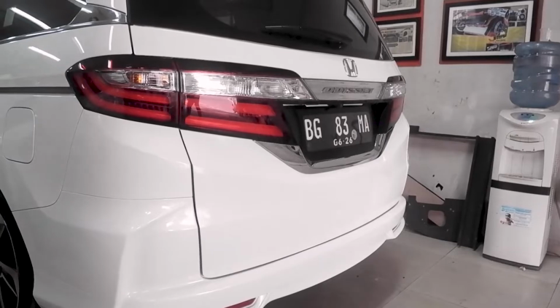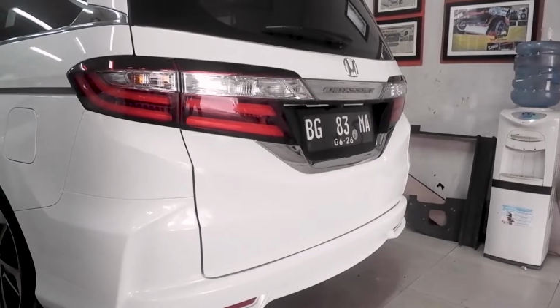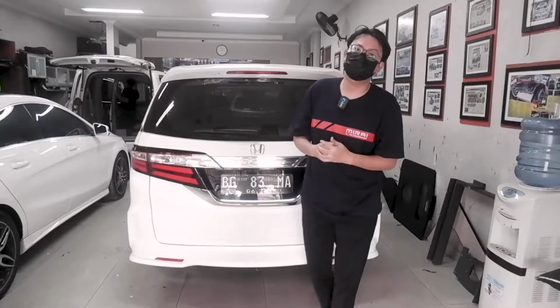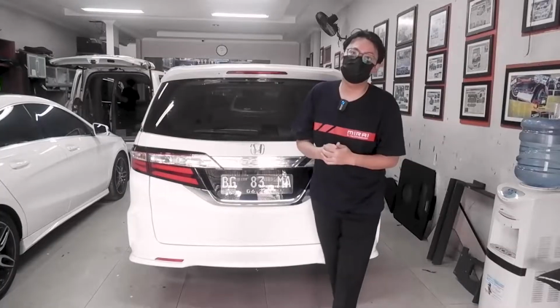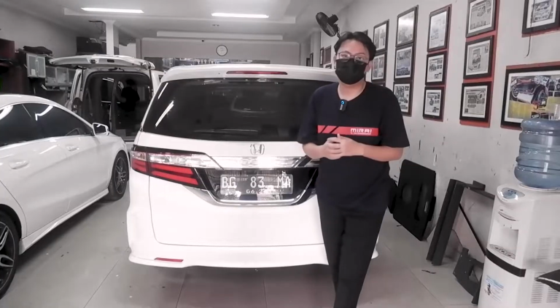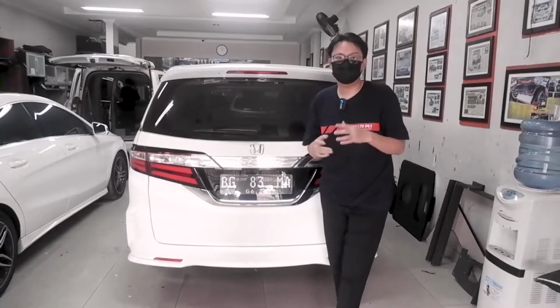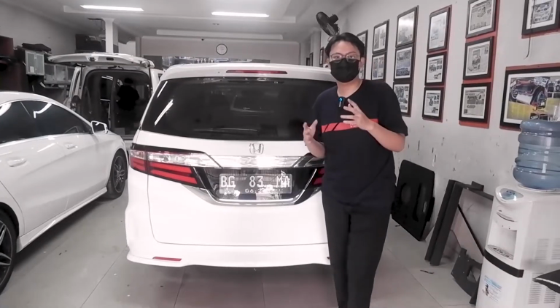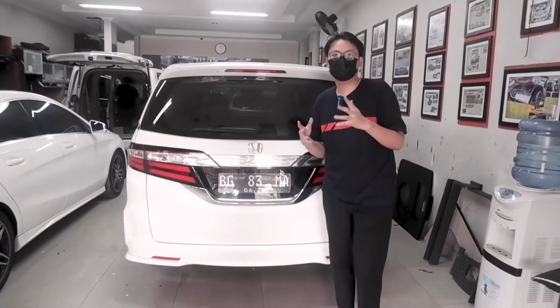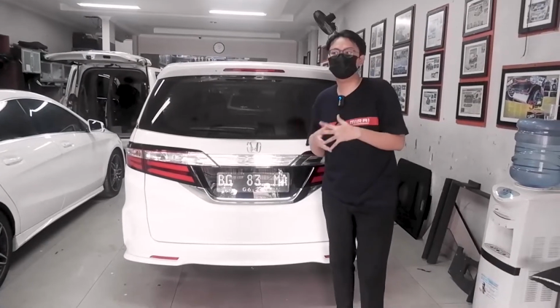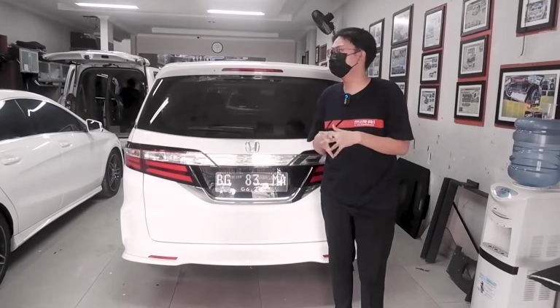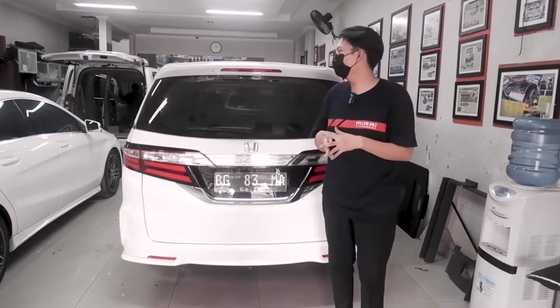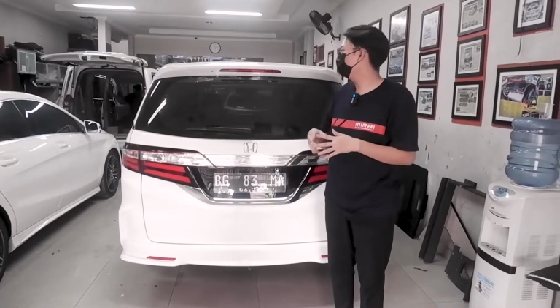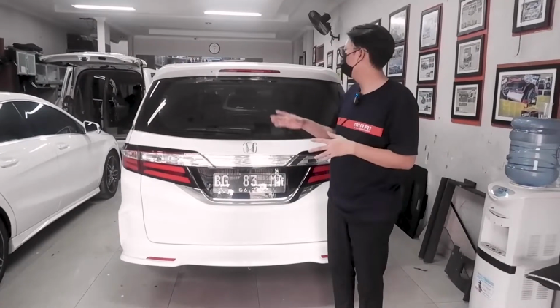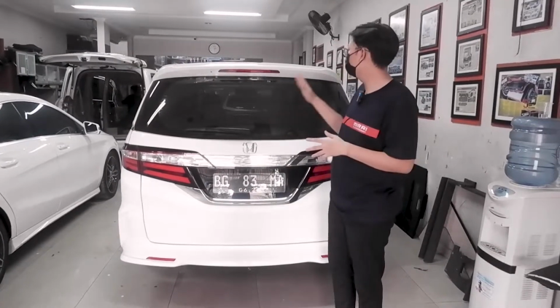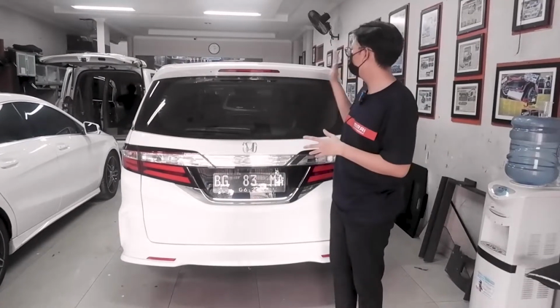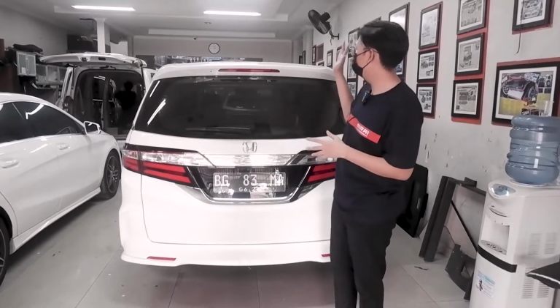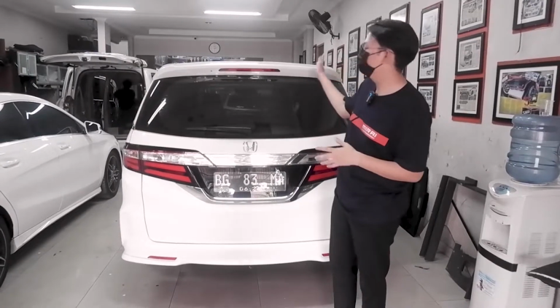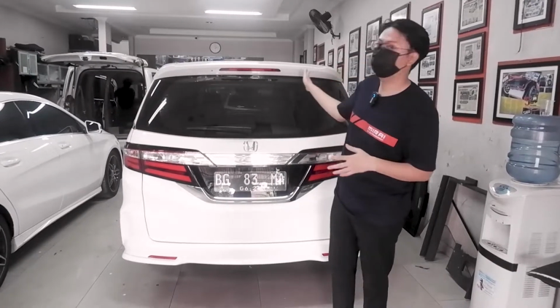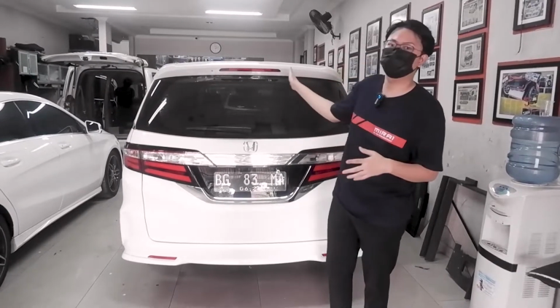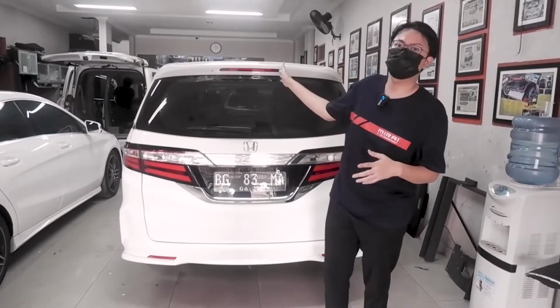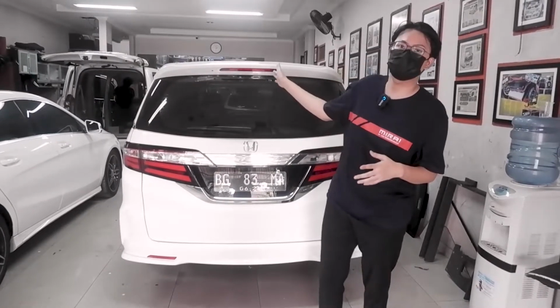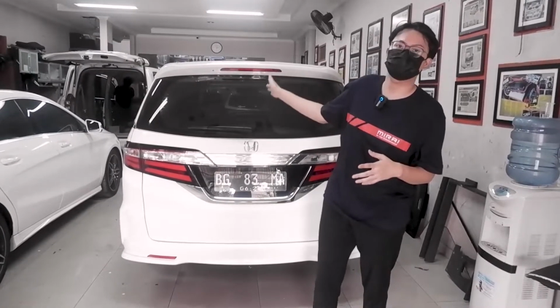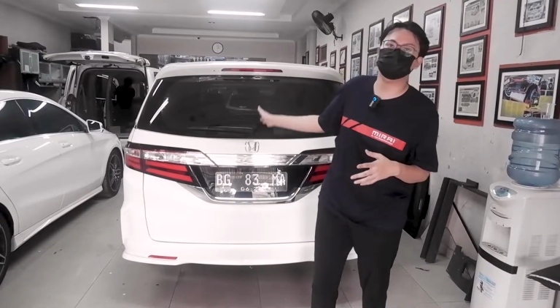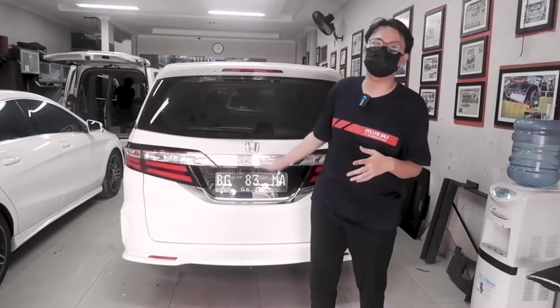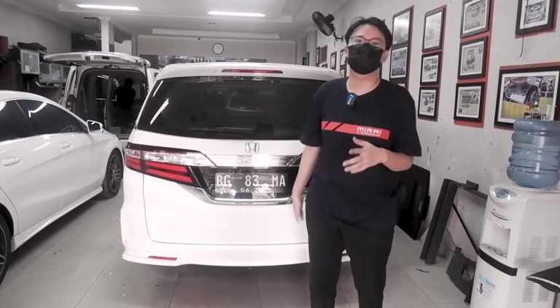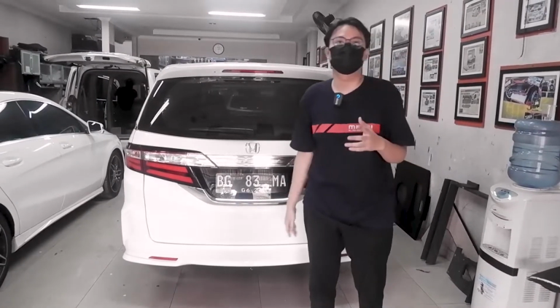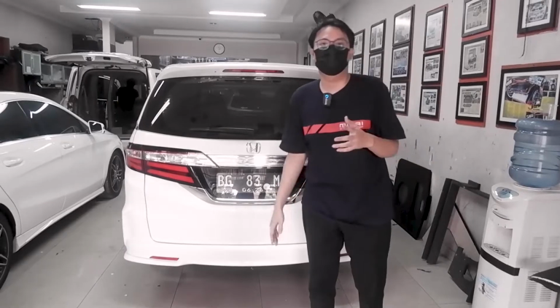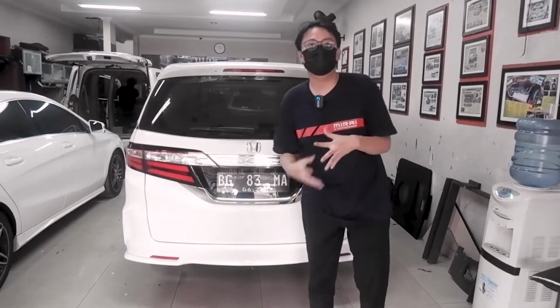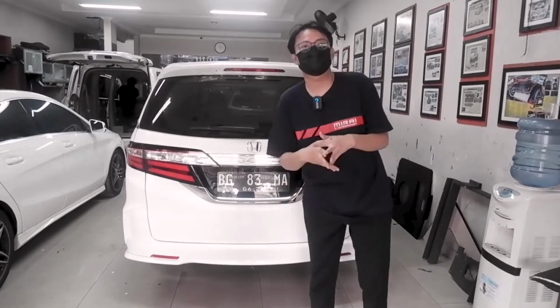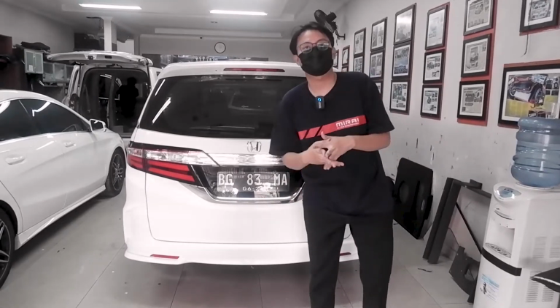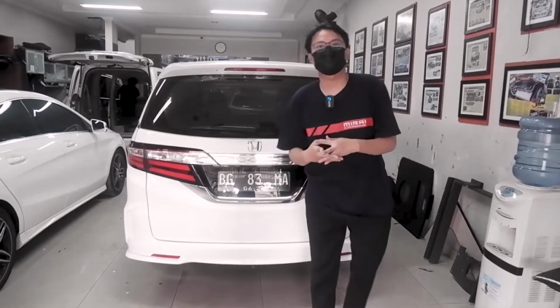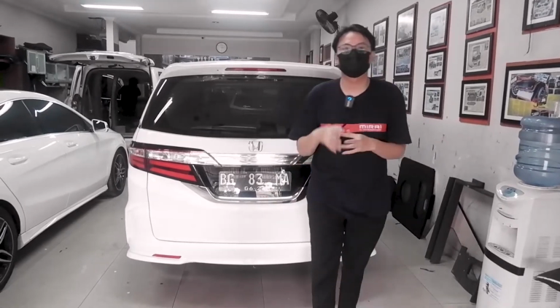Bisa juga kalian pencet melalui tombol yang ada di bagian dashboard depan. Yuk kita praktikkan.